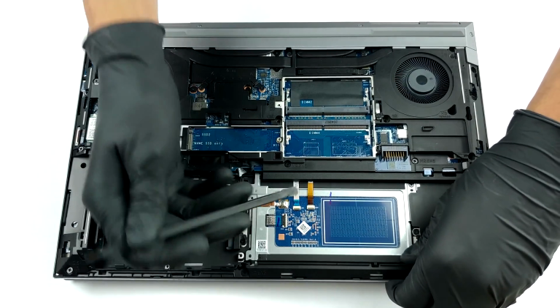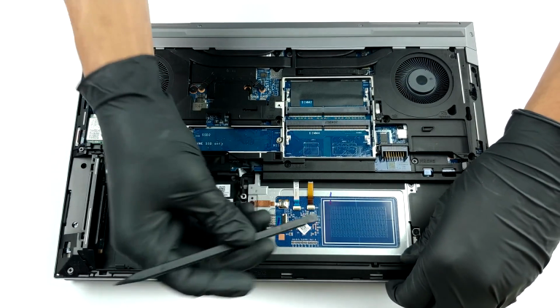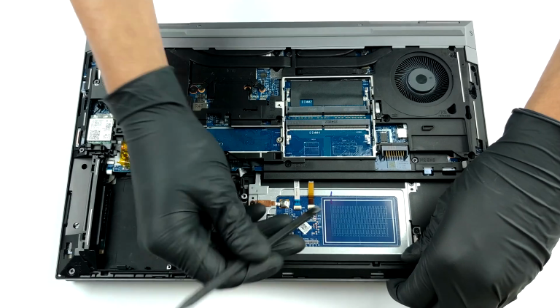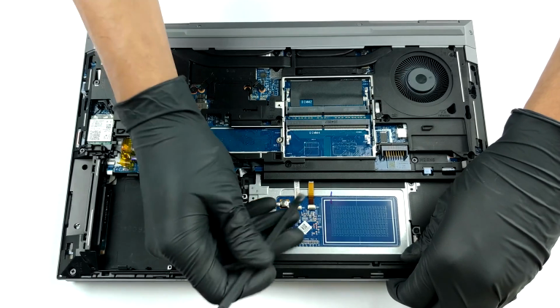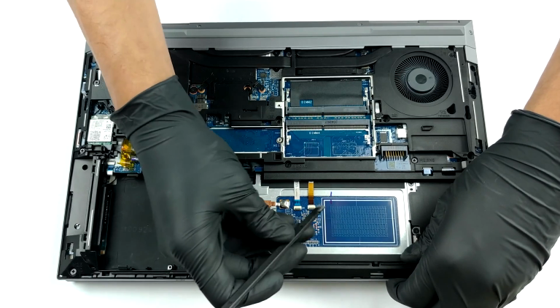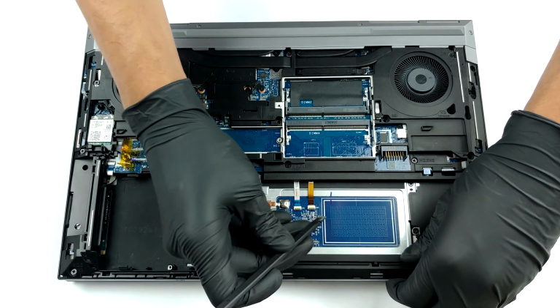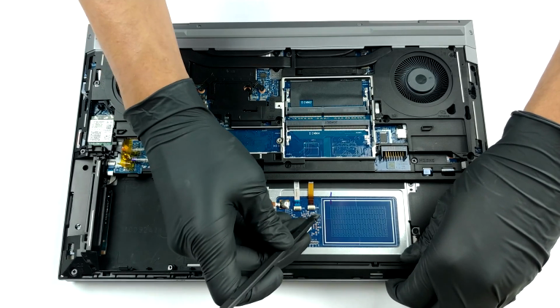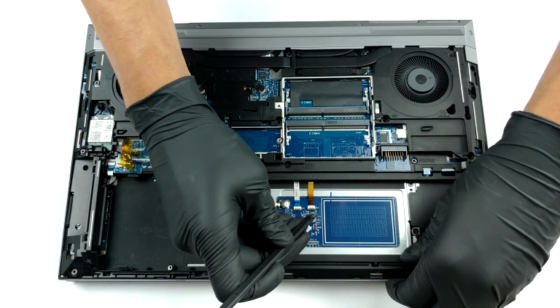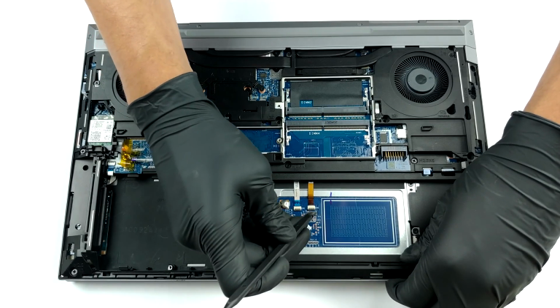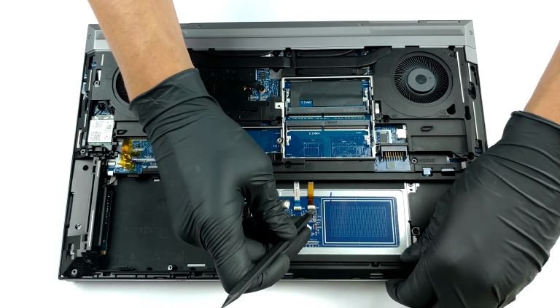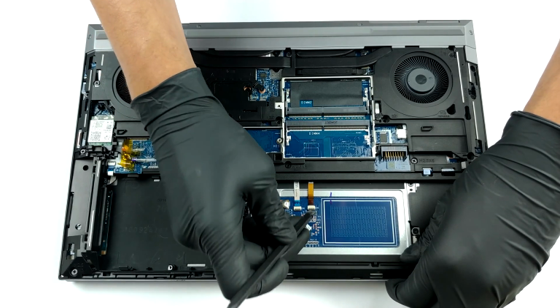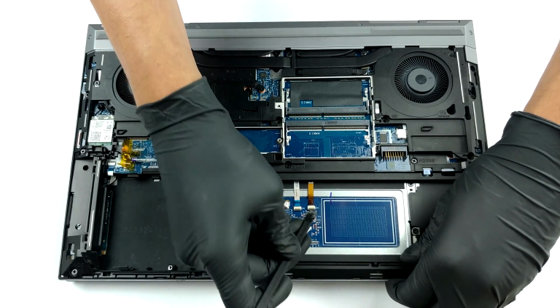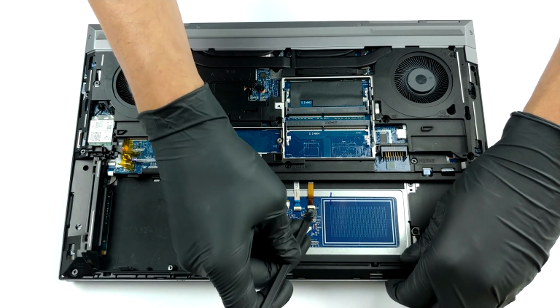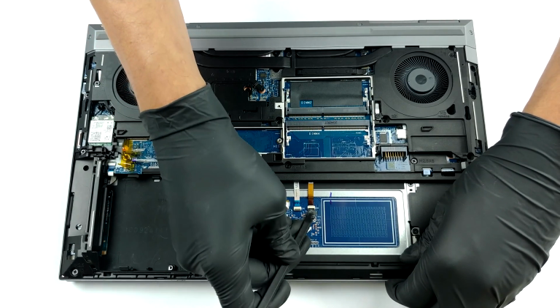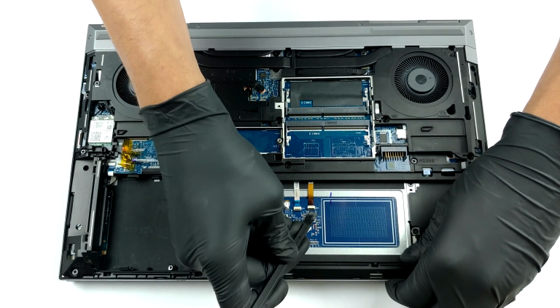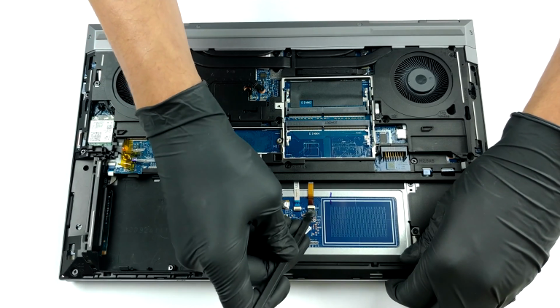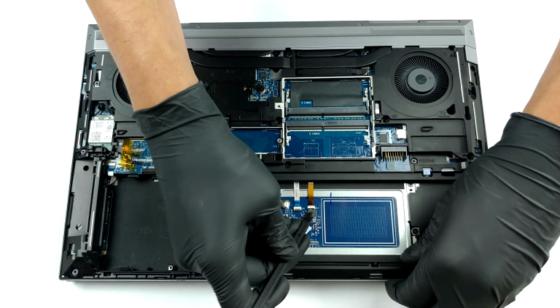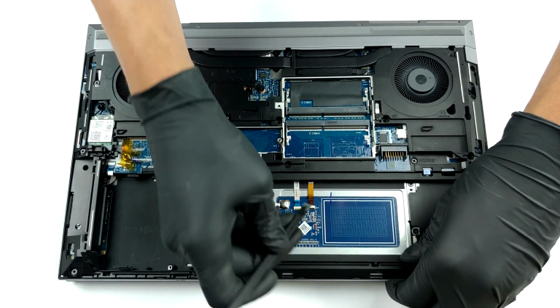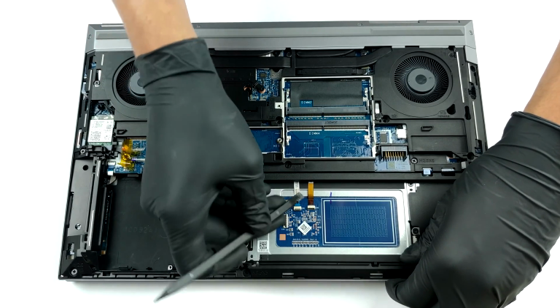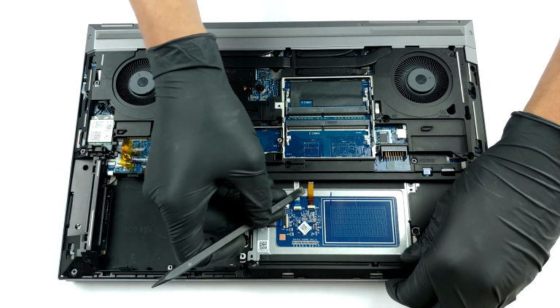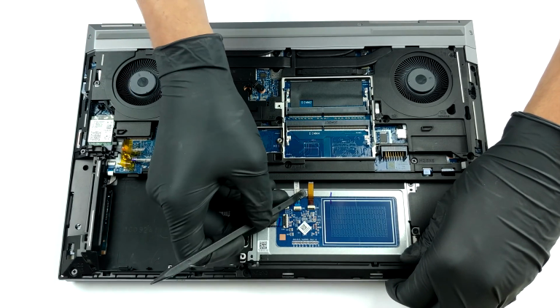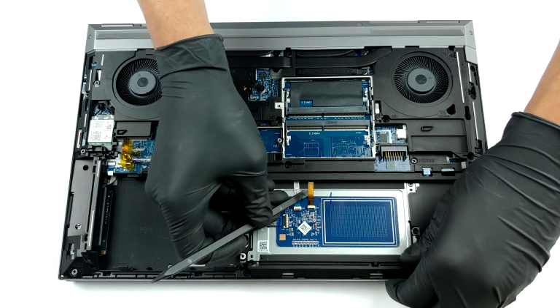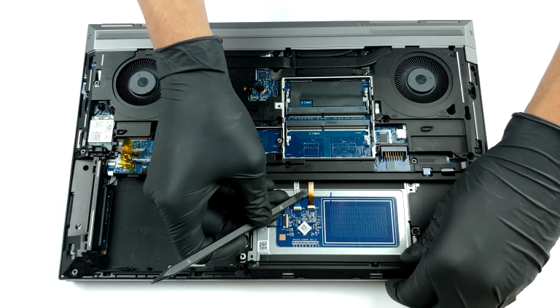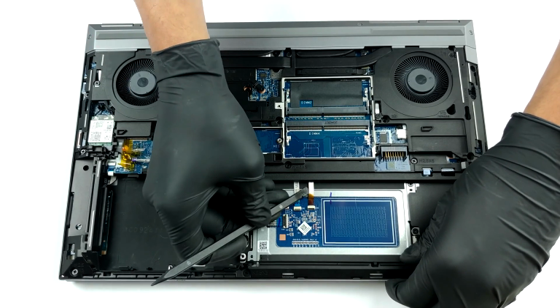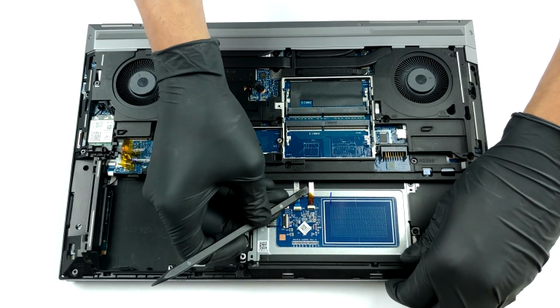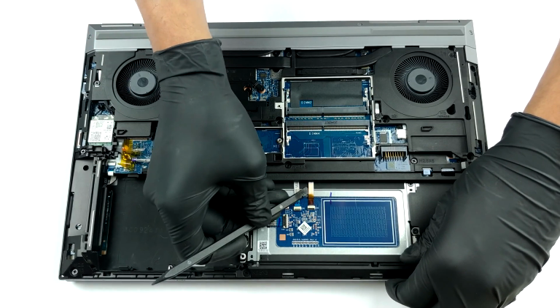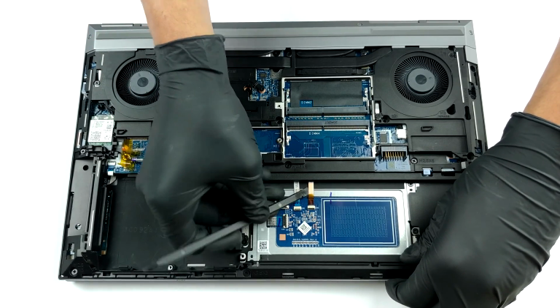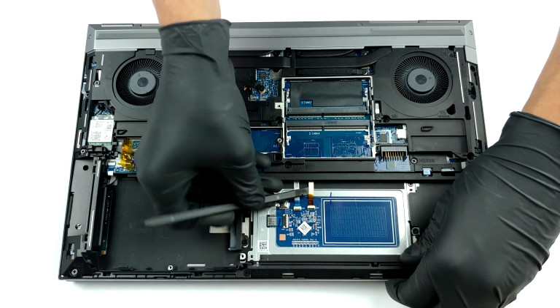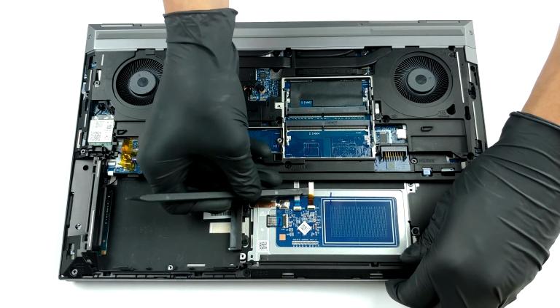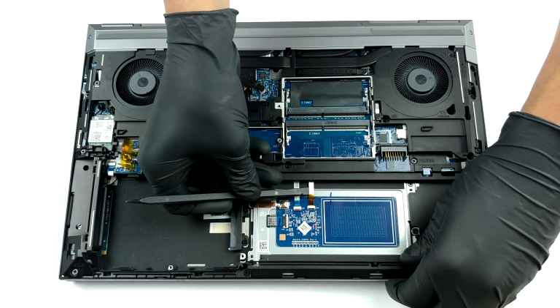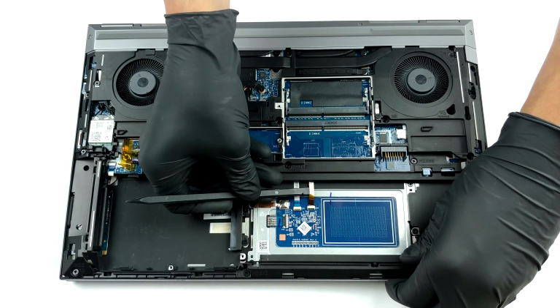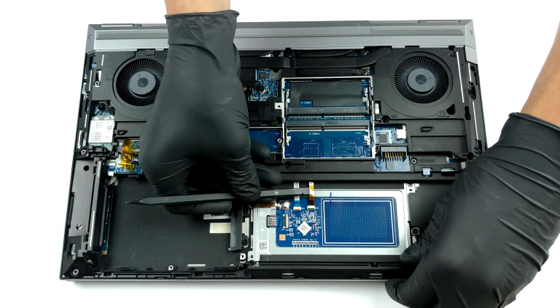Before you proceed, make sure you have unplugged the black and orange connector from the touchpad.